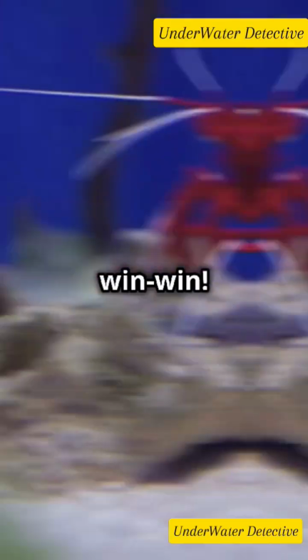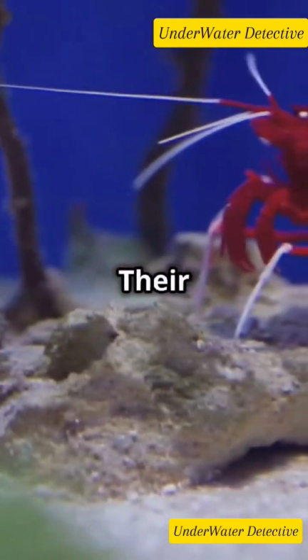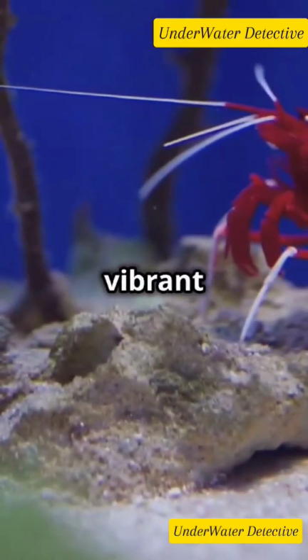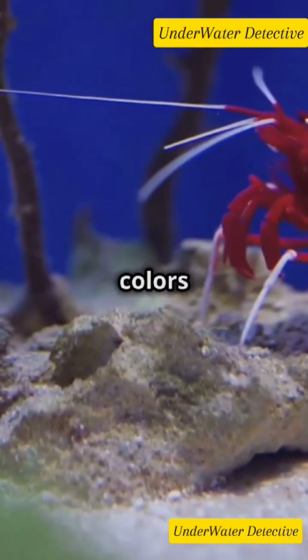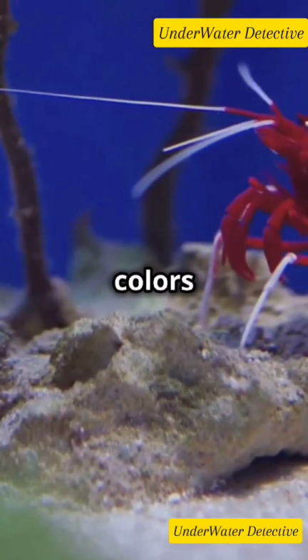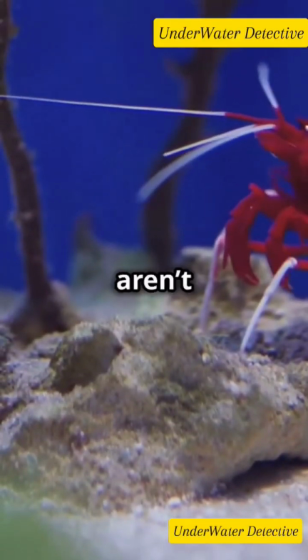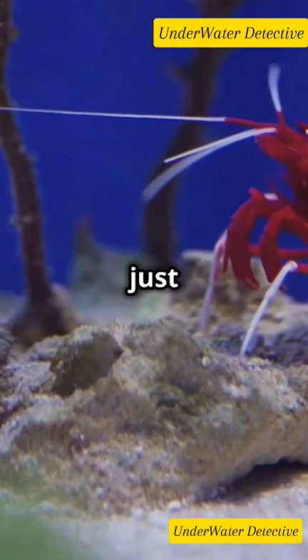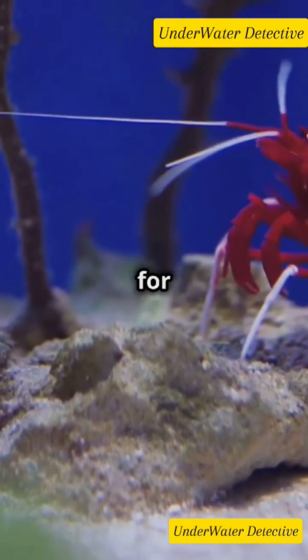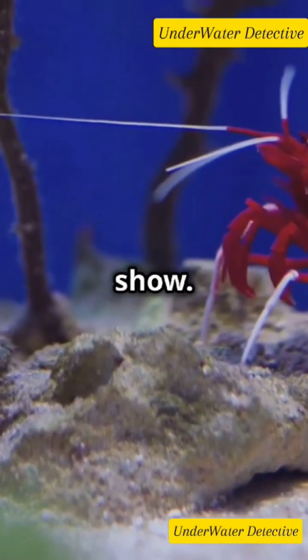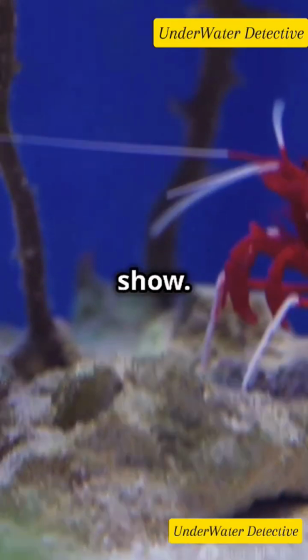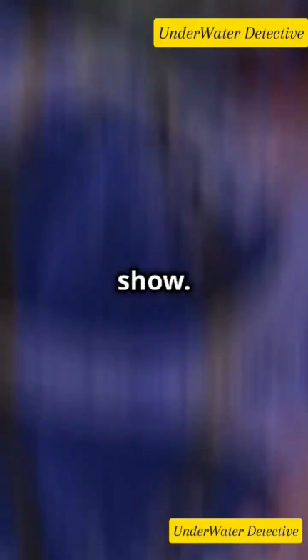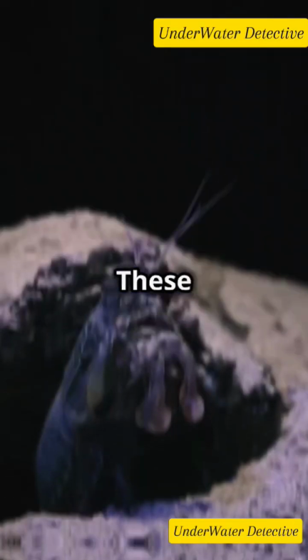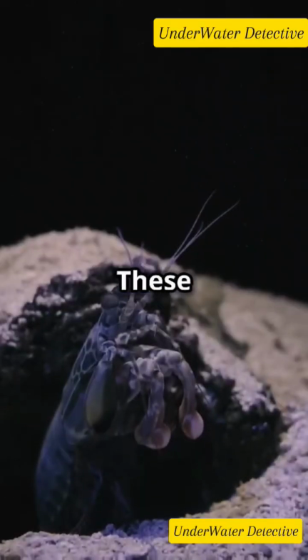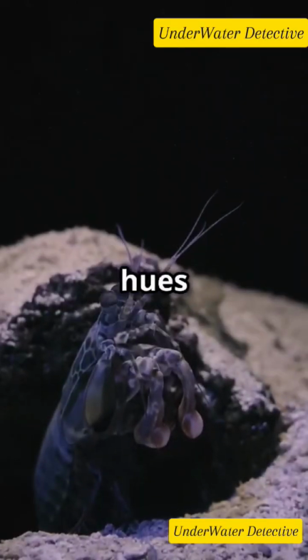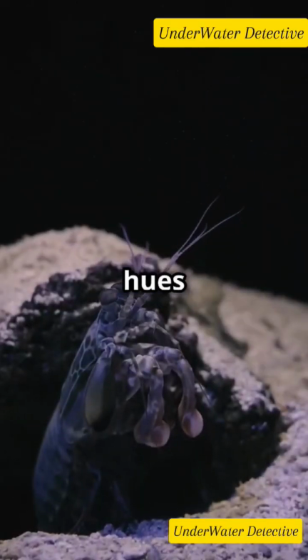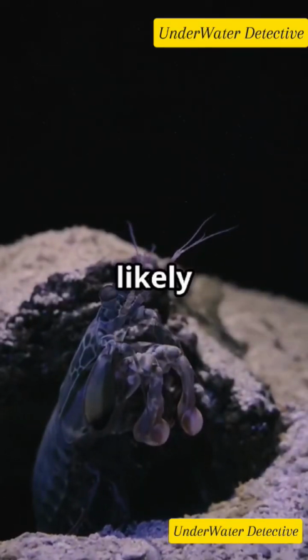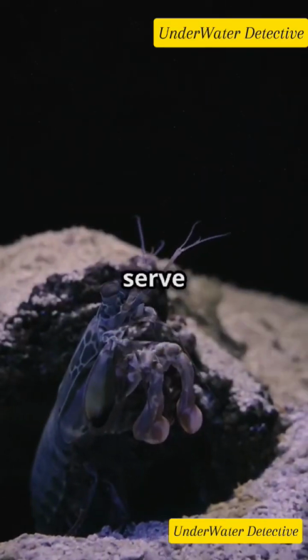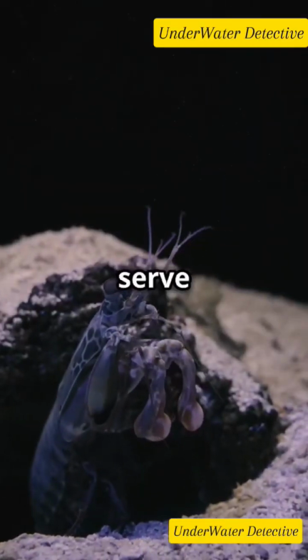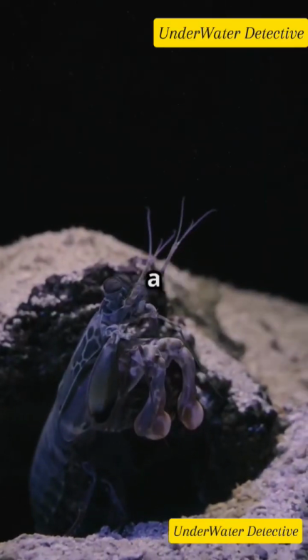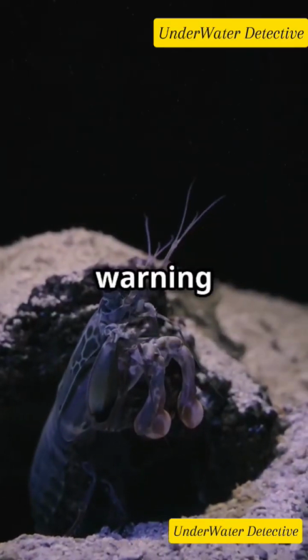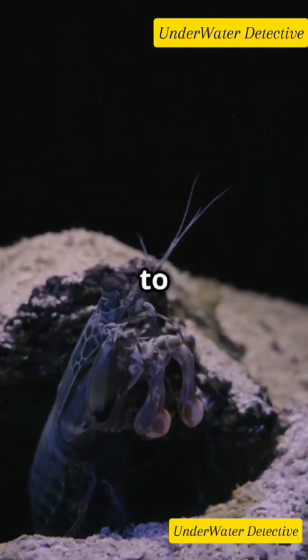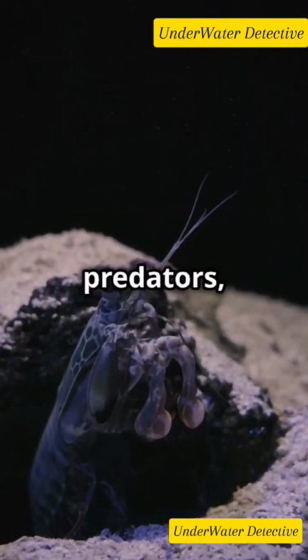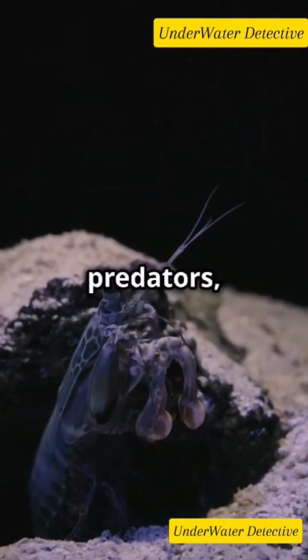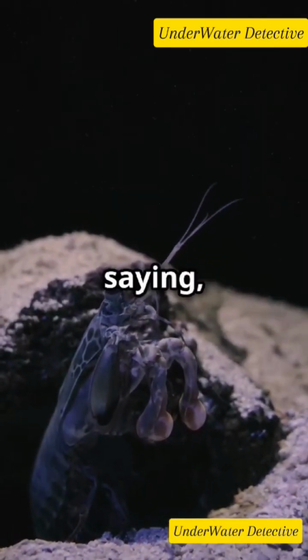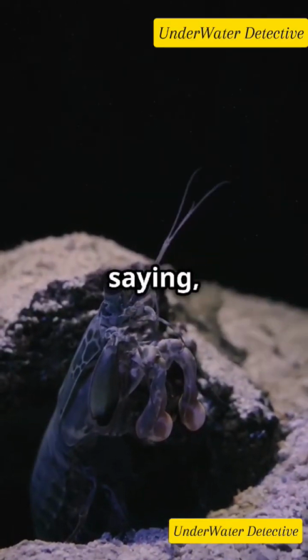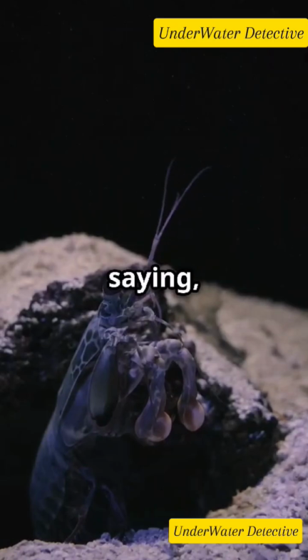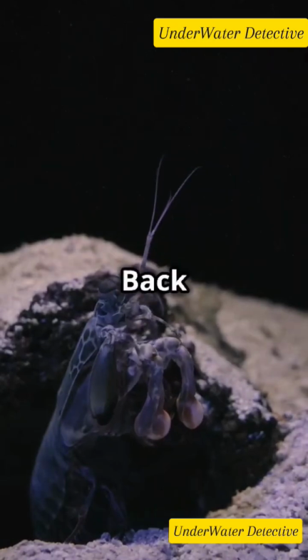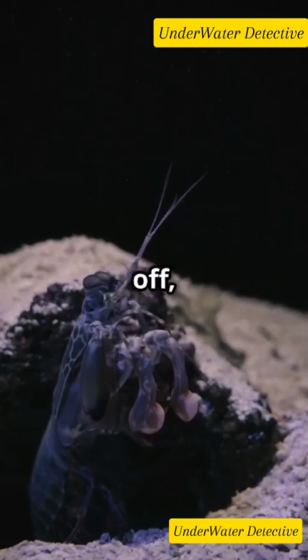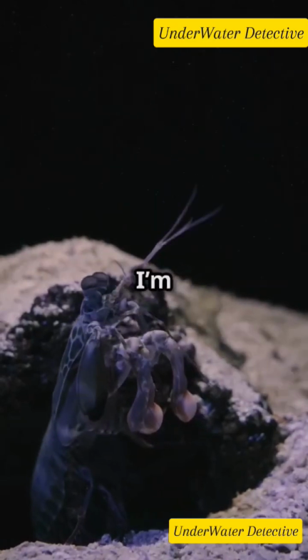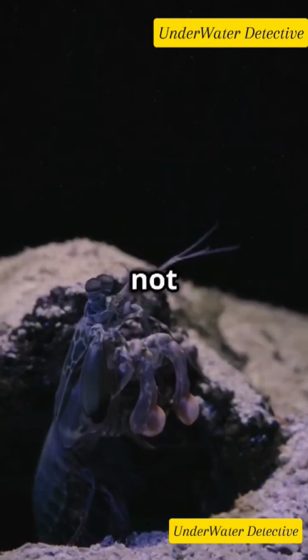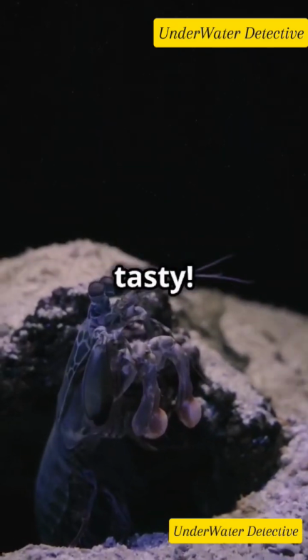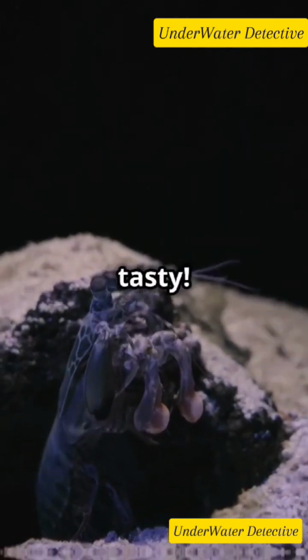Their vibrant colors aren't just for show. These hues likely serve as a warning to predators saying, back off, I'm not tasty.